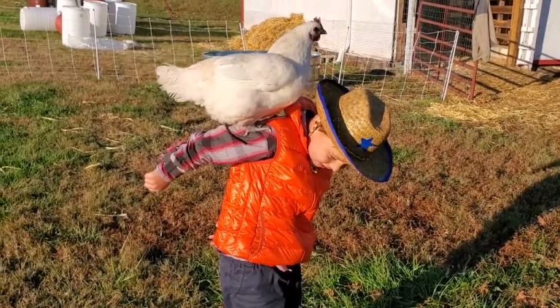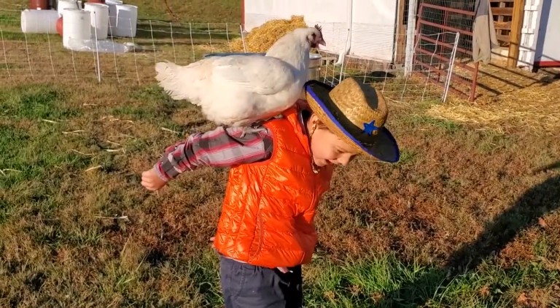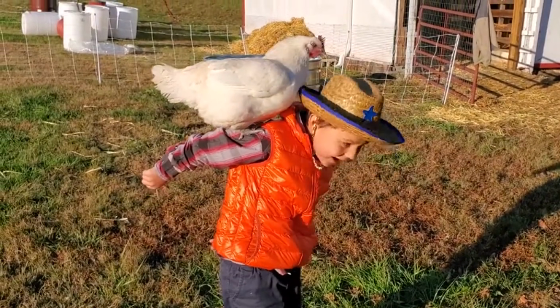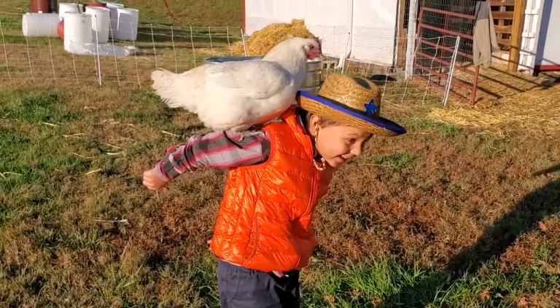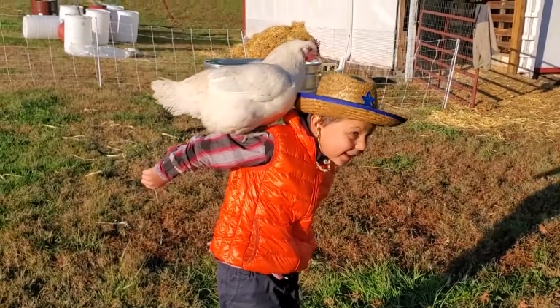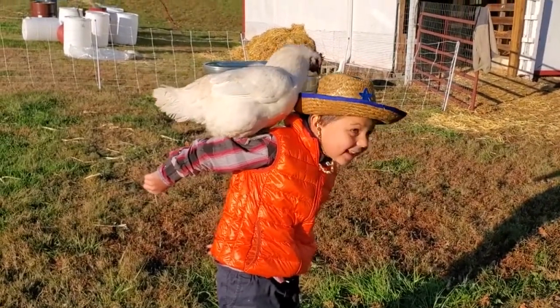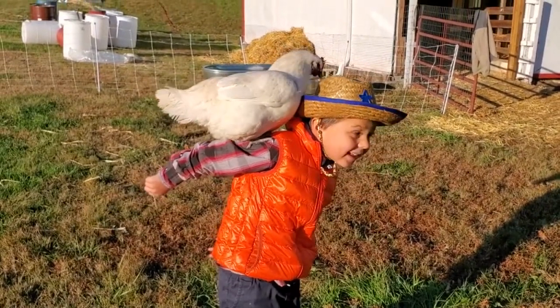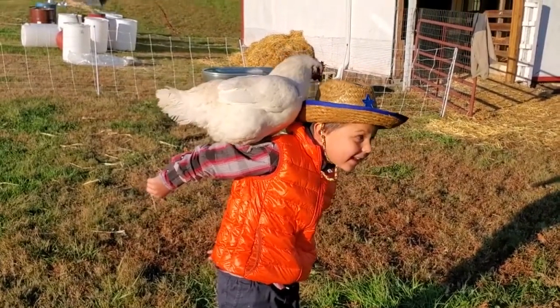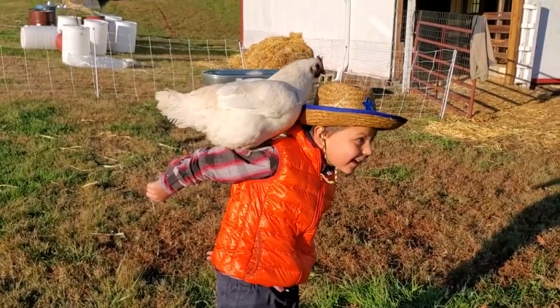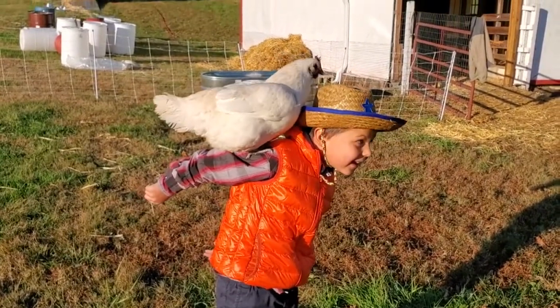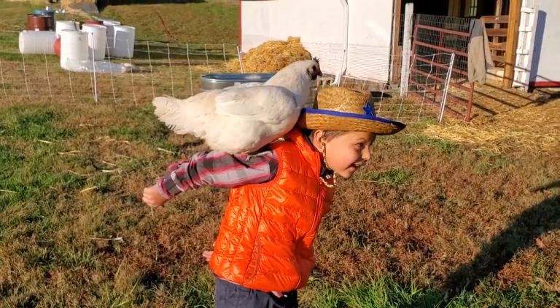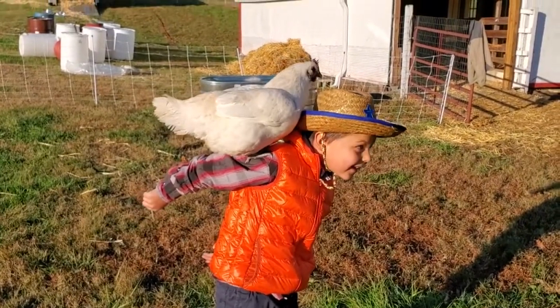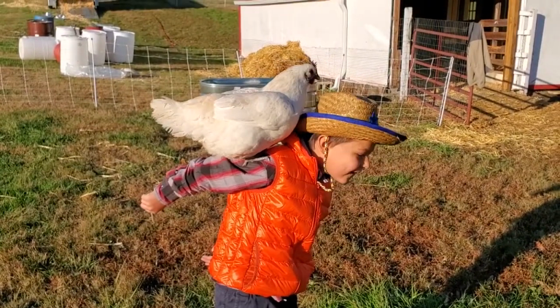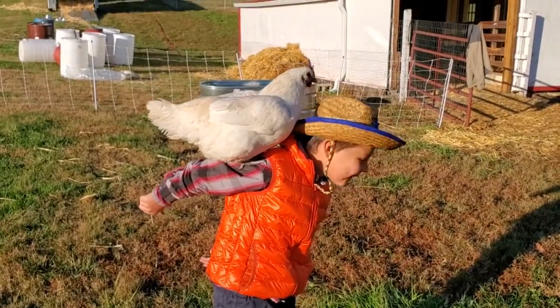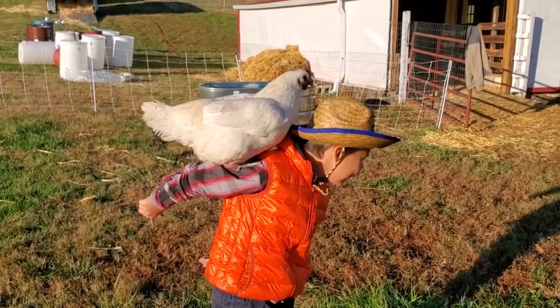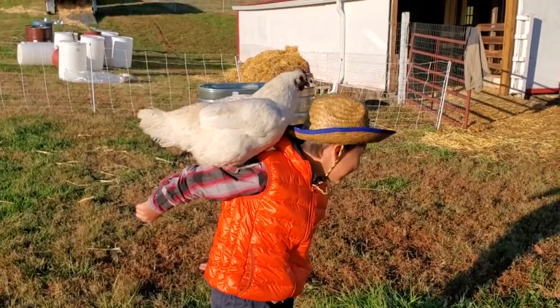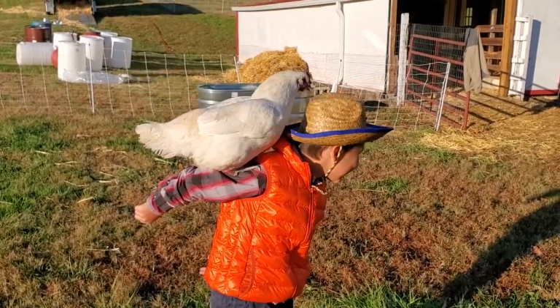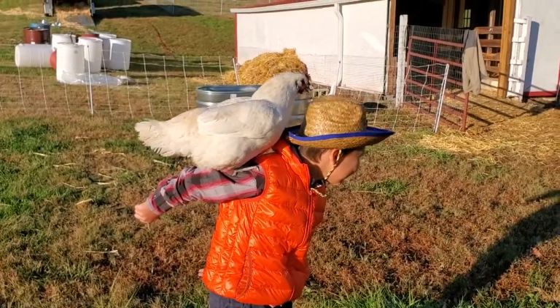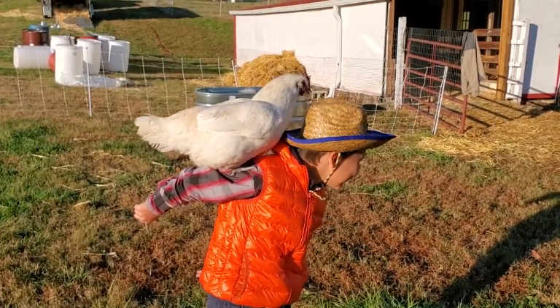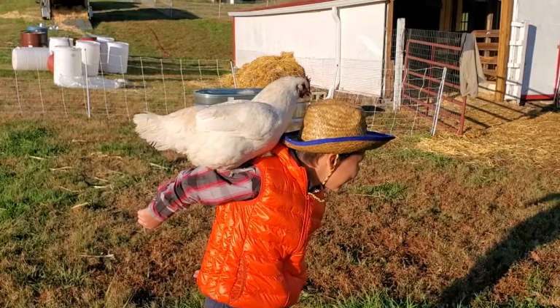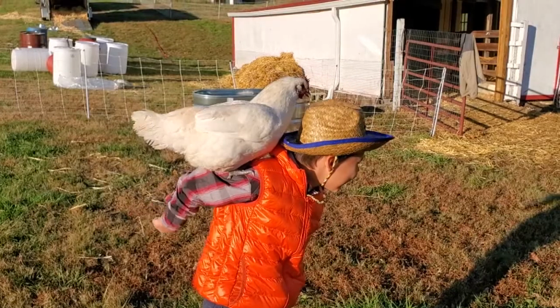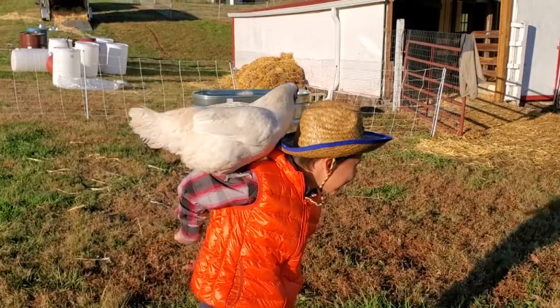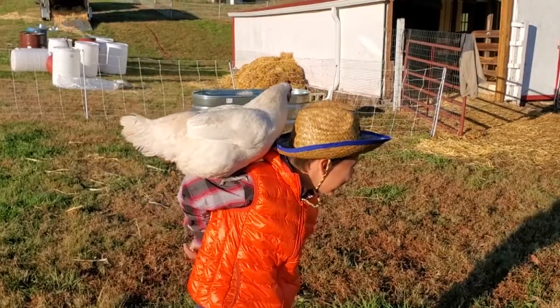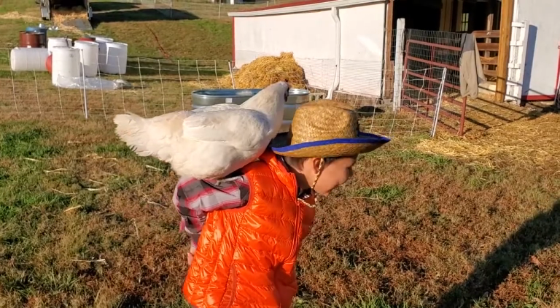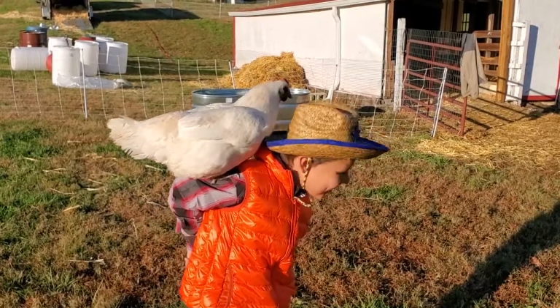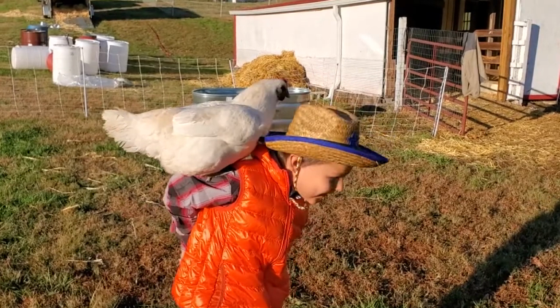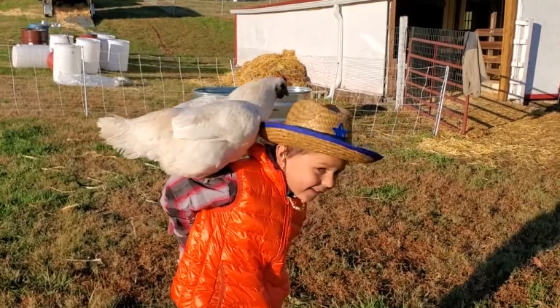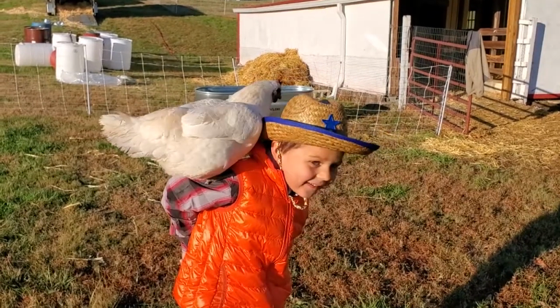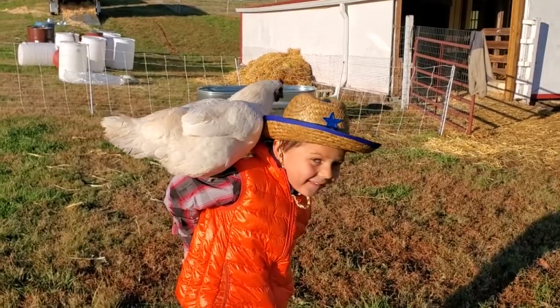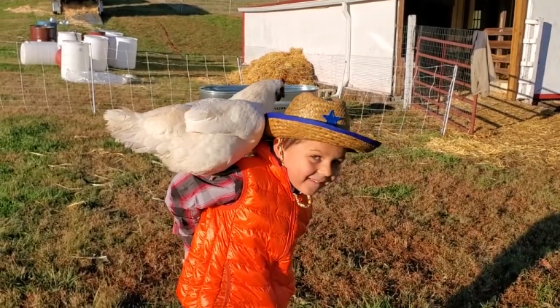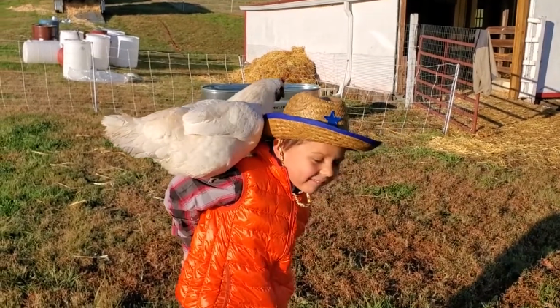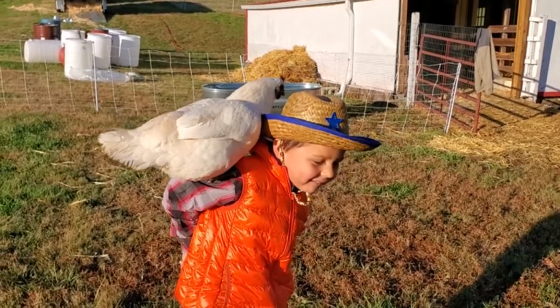Is she going to go on your hat? She says giddy up cowboy.